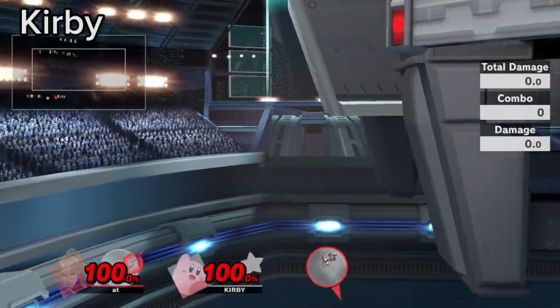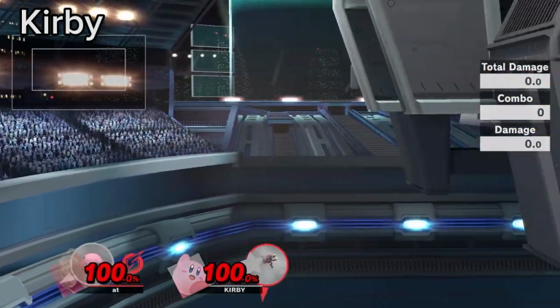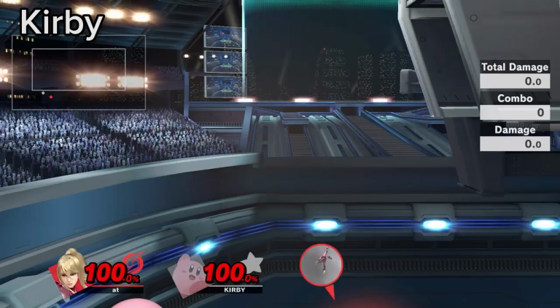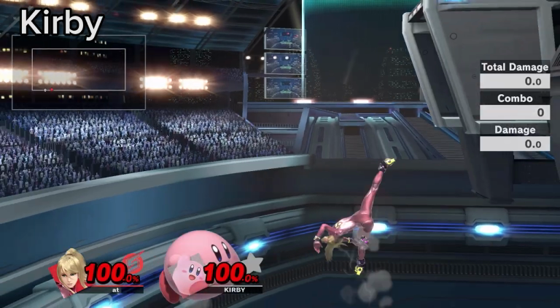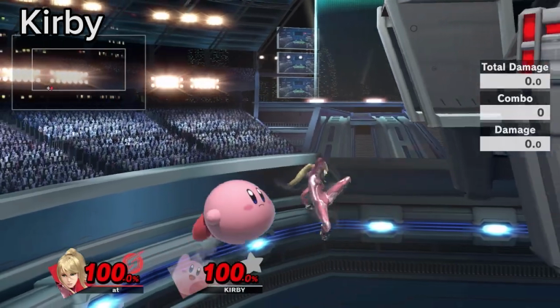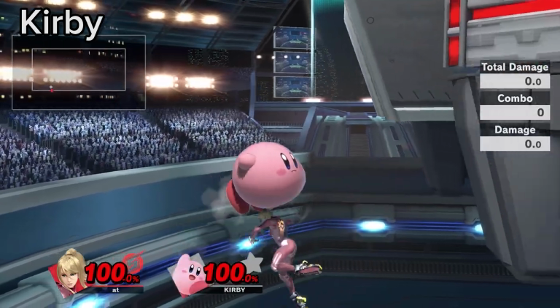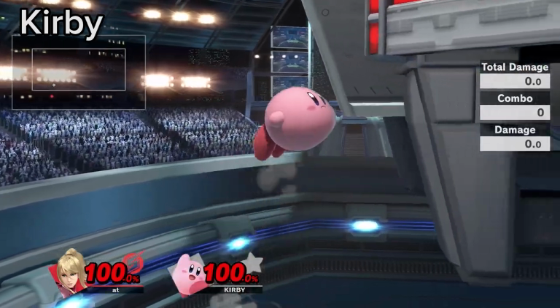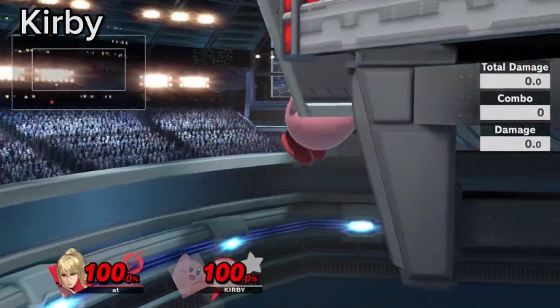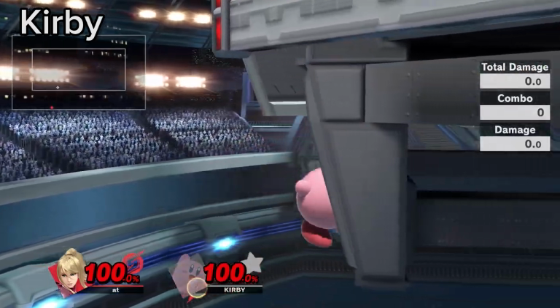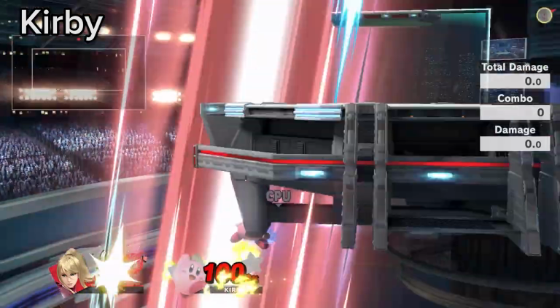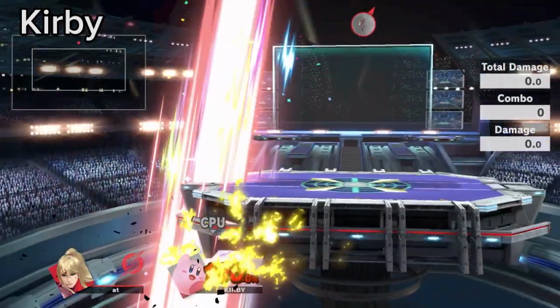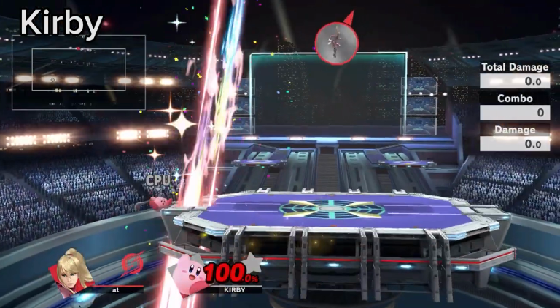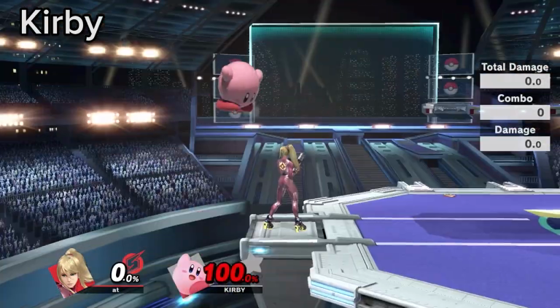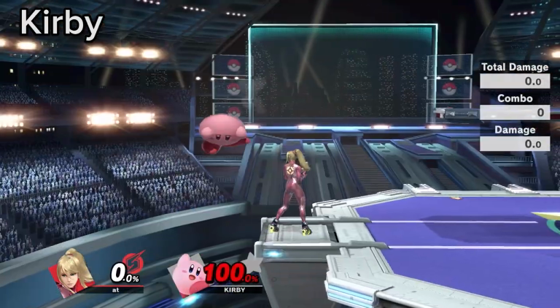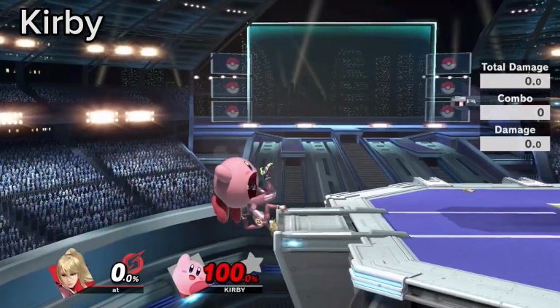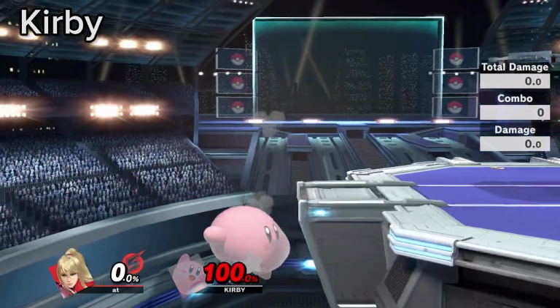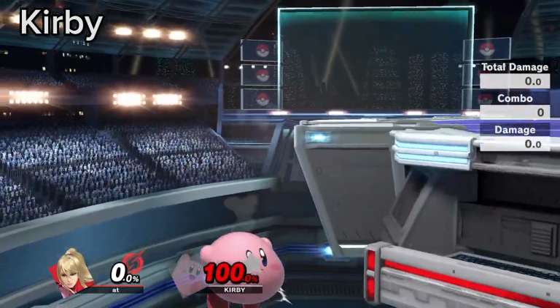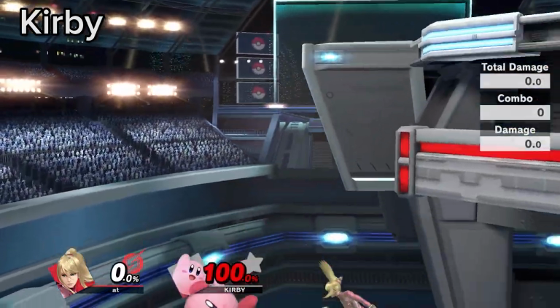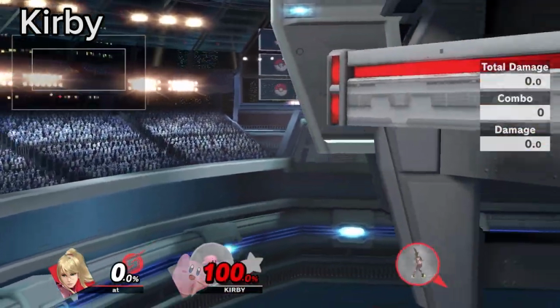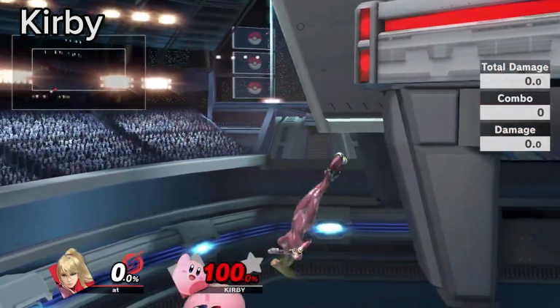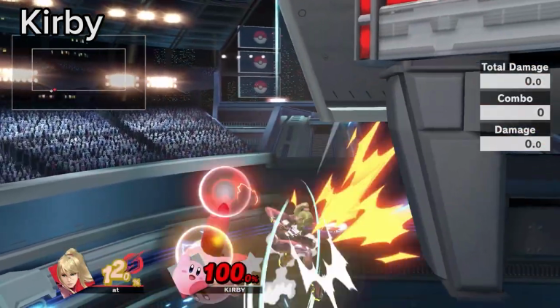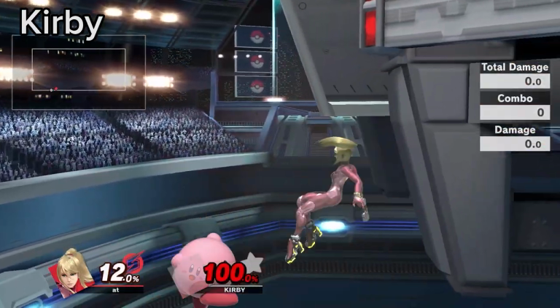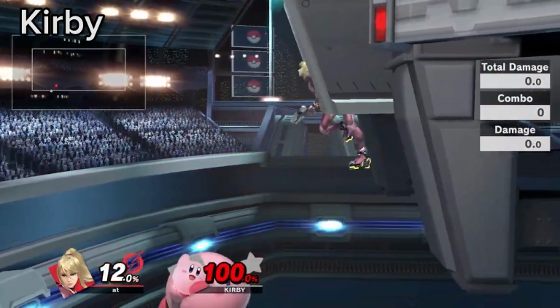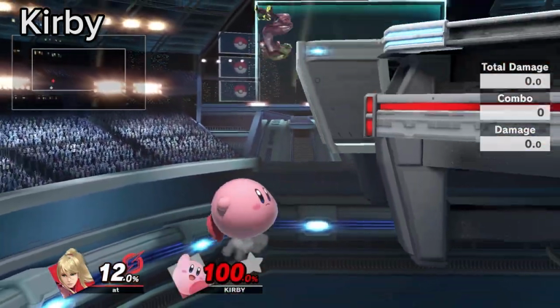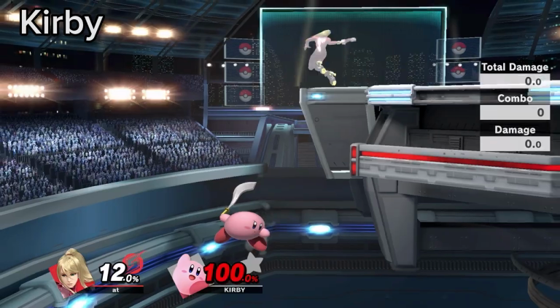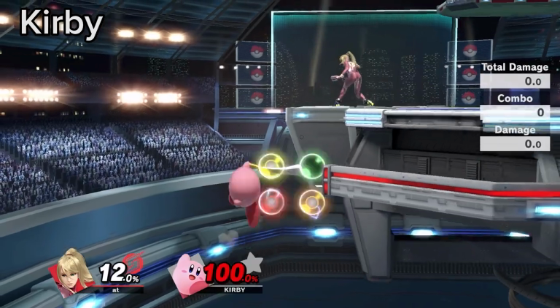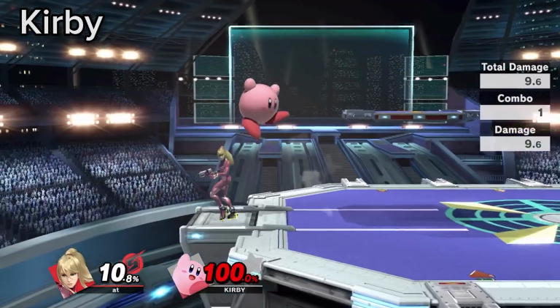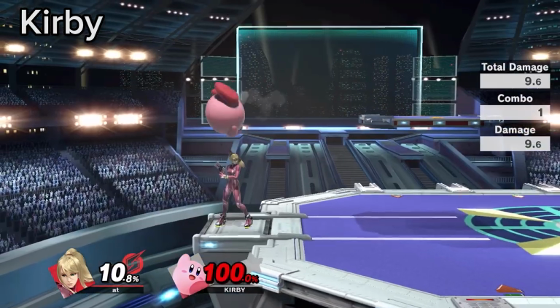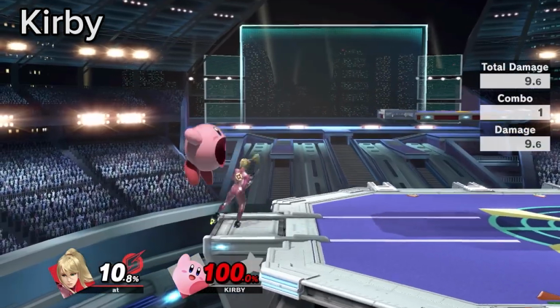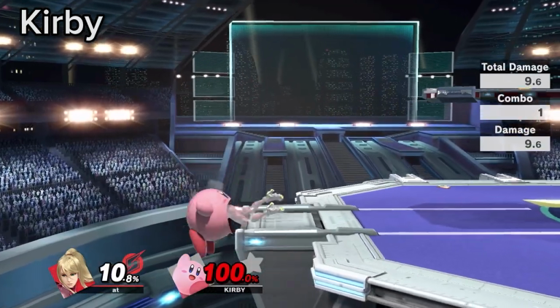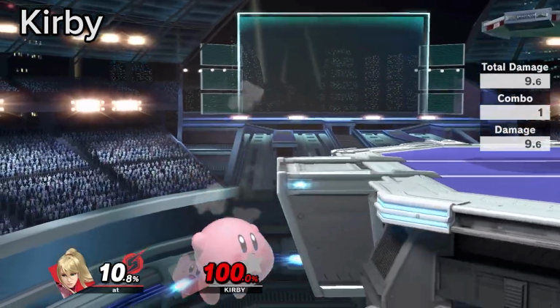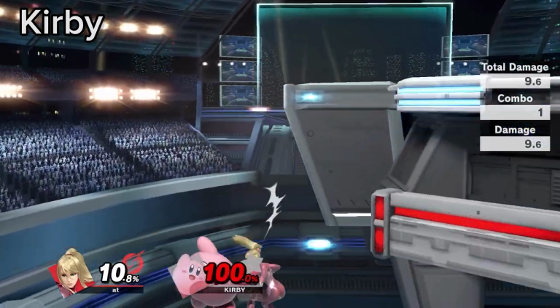If you get inhaled by Kirby, you can buffer flip jump to avoid getting footstooled or down aired on release, and potentially reverse the situation.